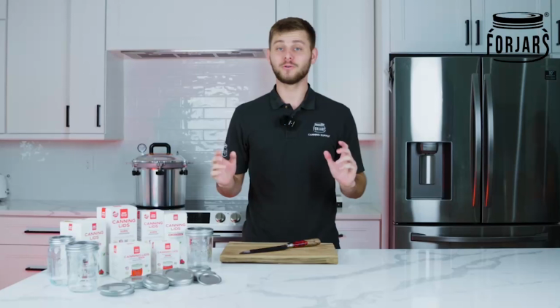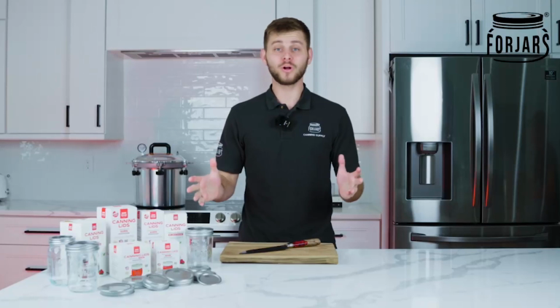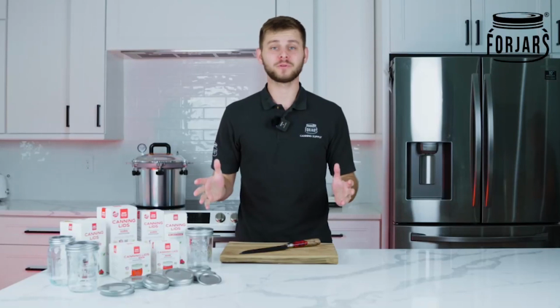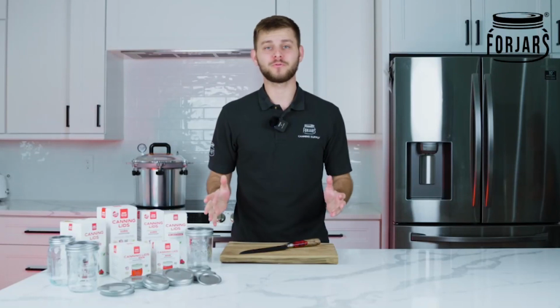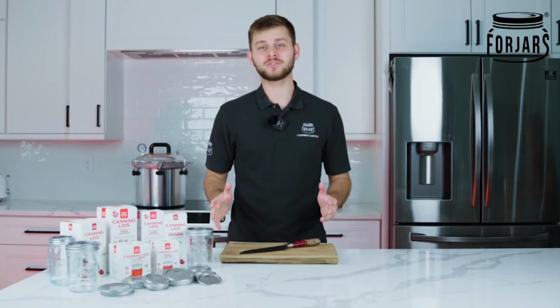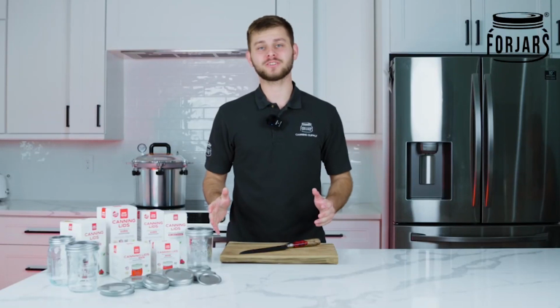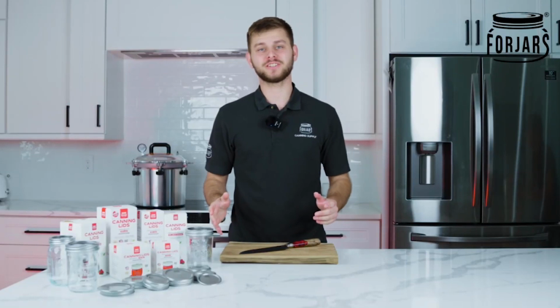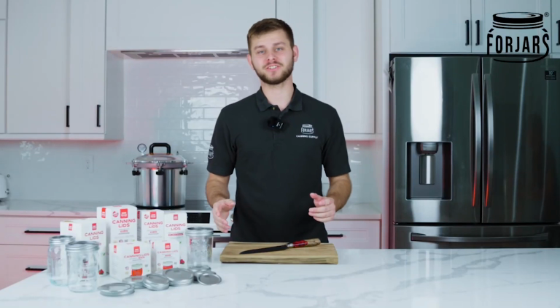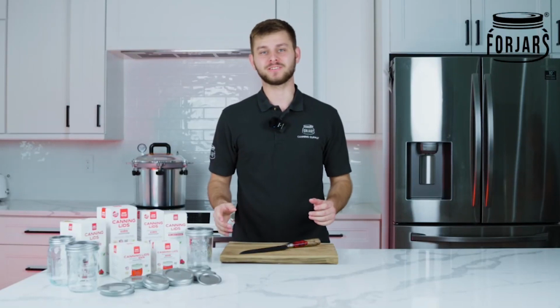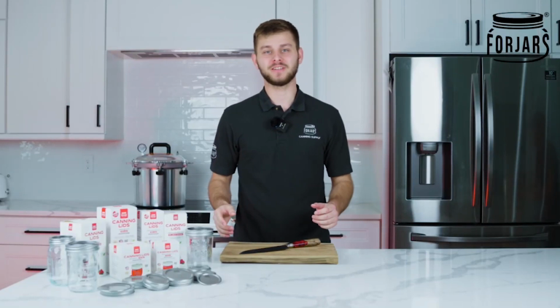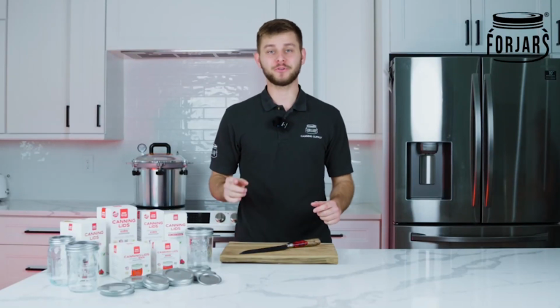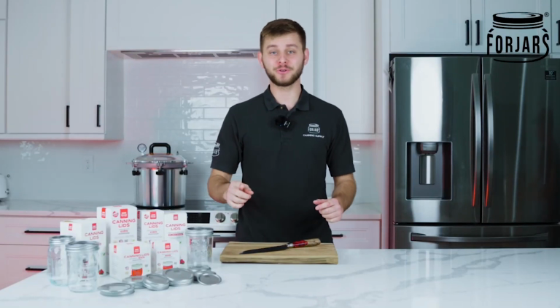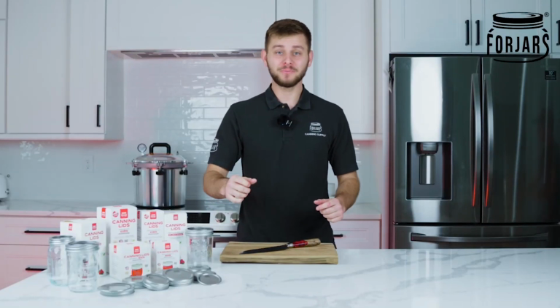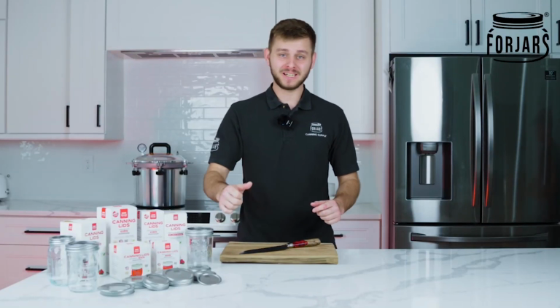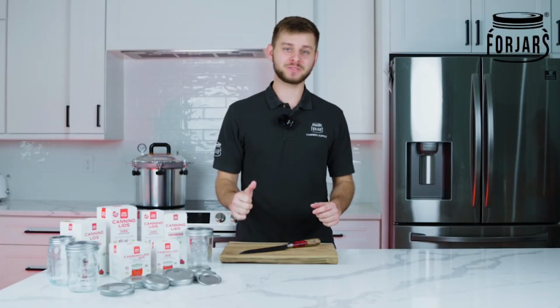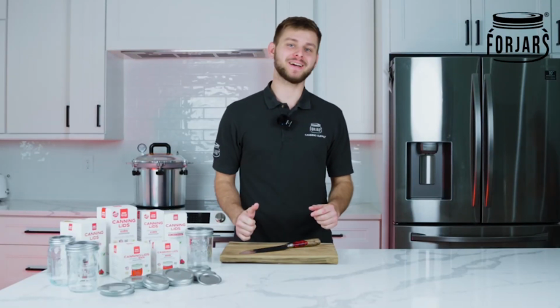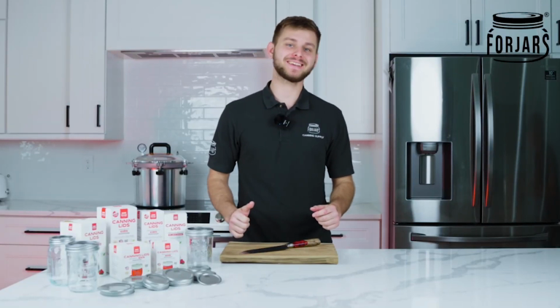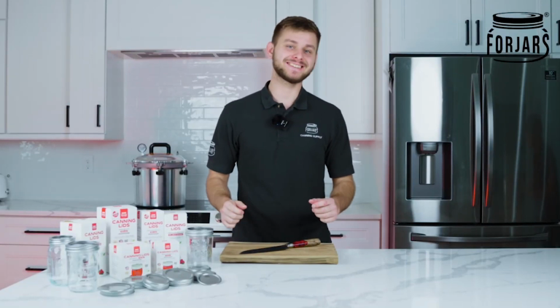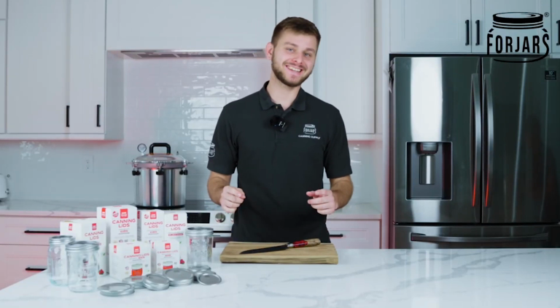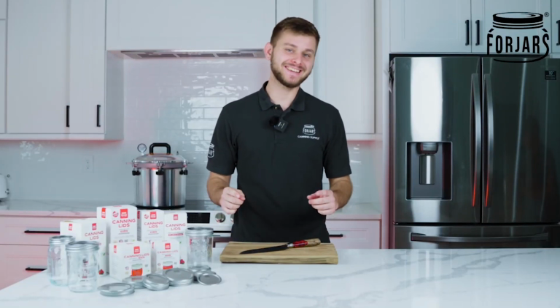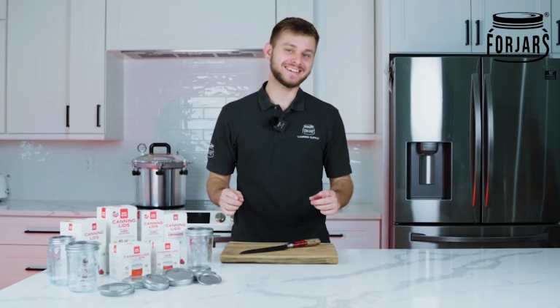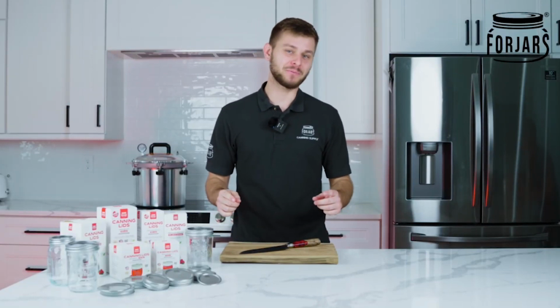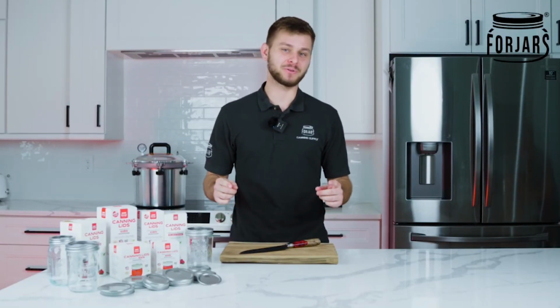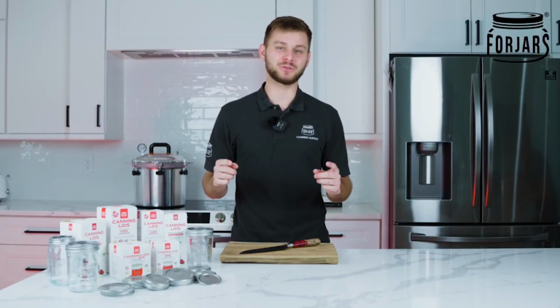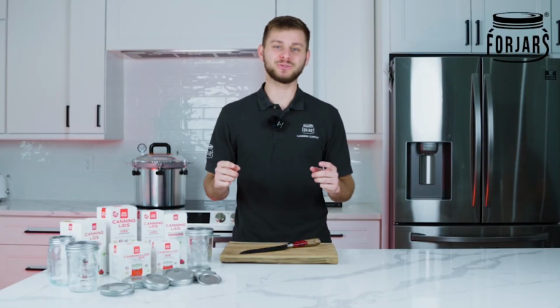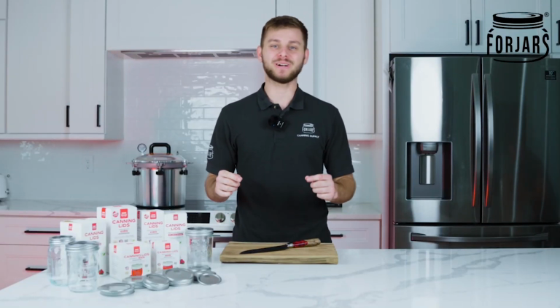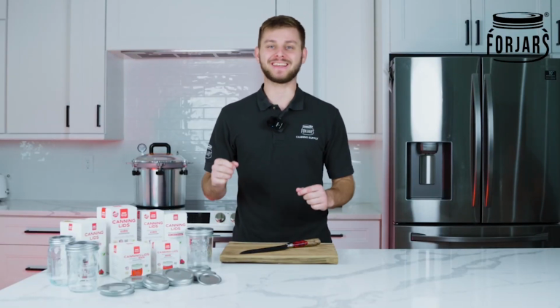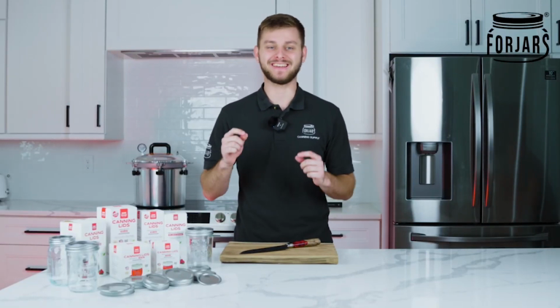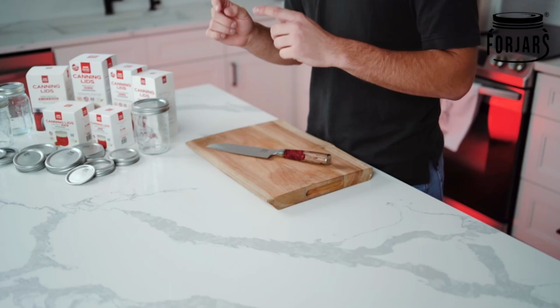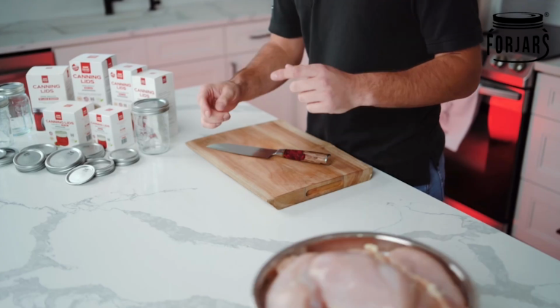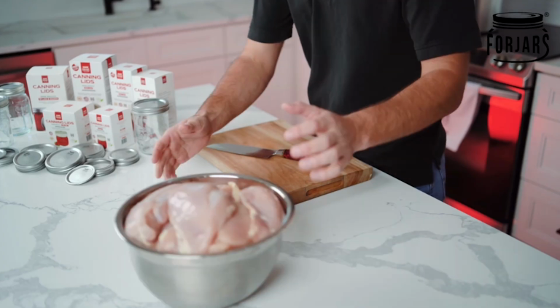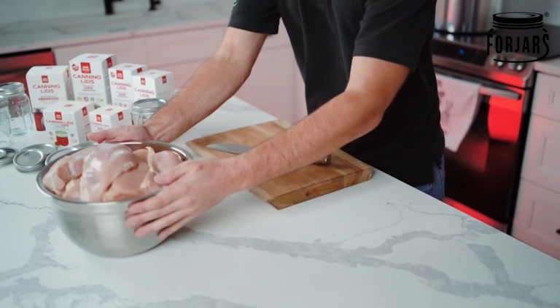Welcome to the Four Jars Kitchen. If you're new, my name is Mike and today I'm going to be showing you how to can some chicken.